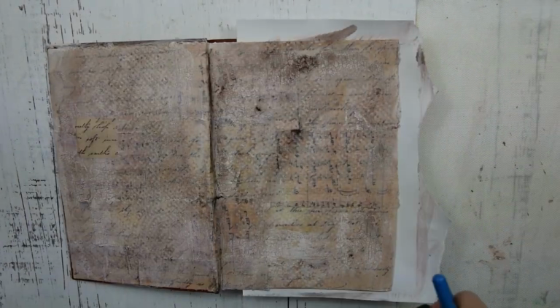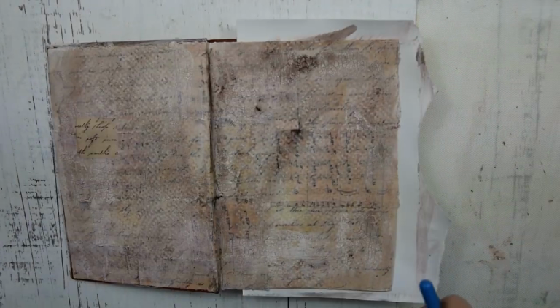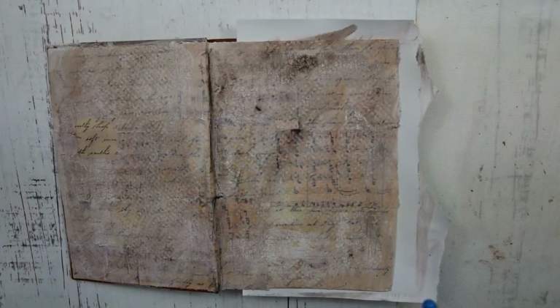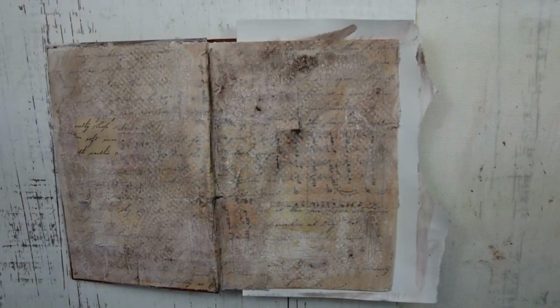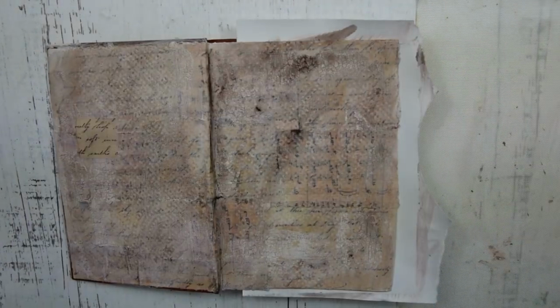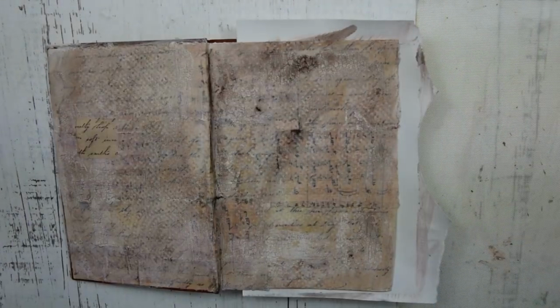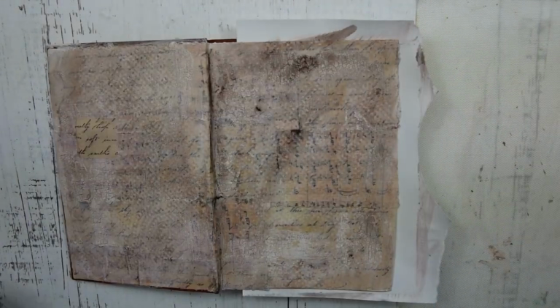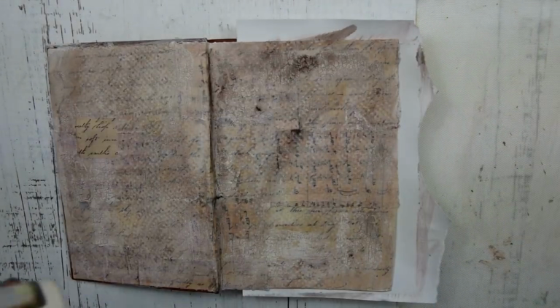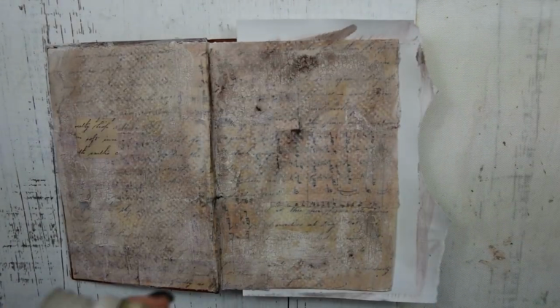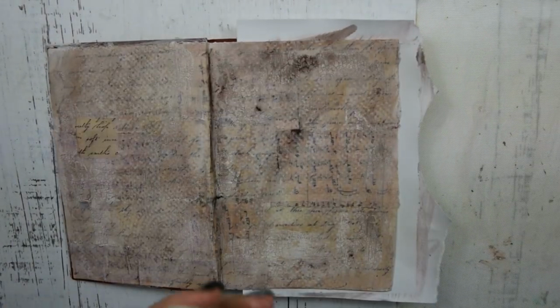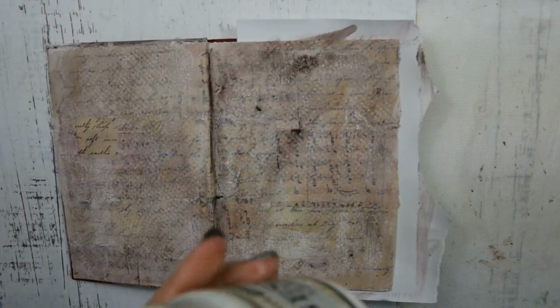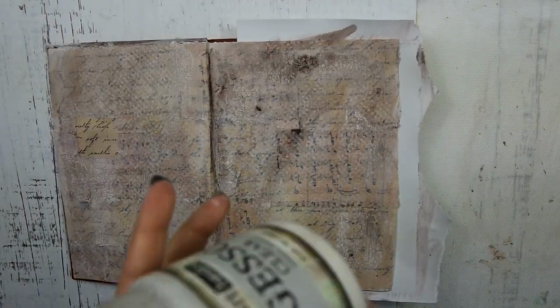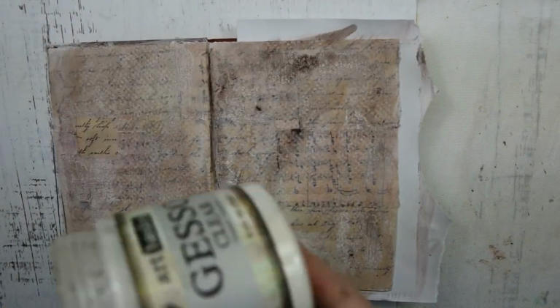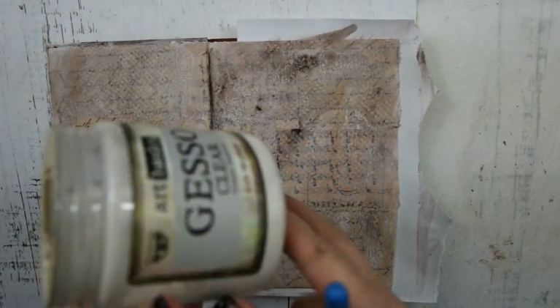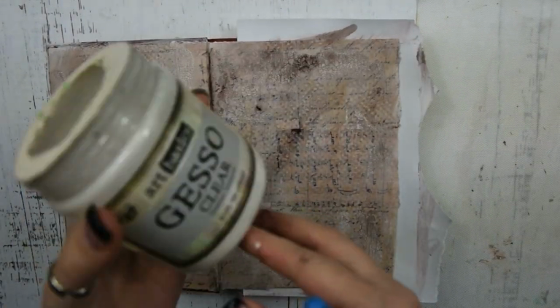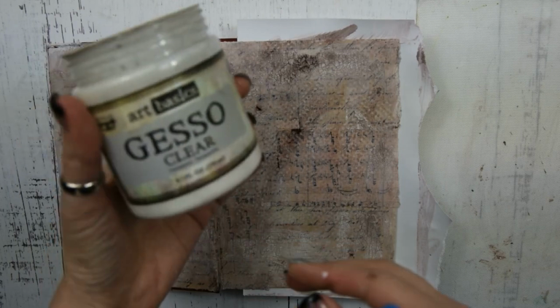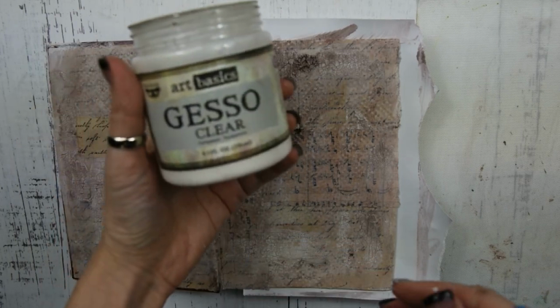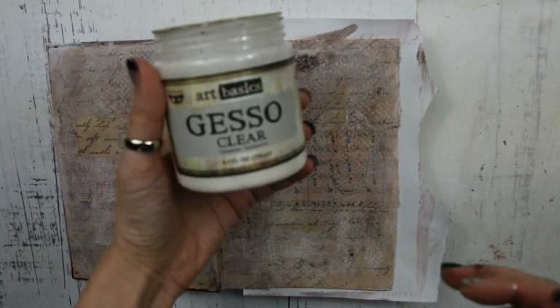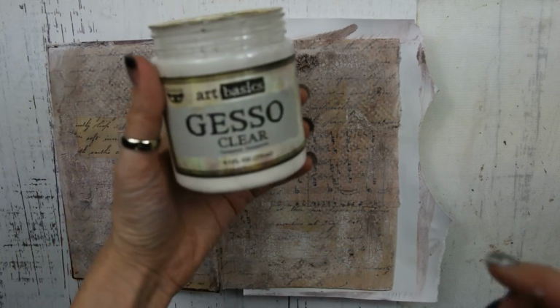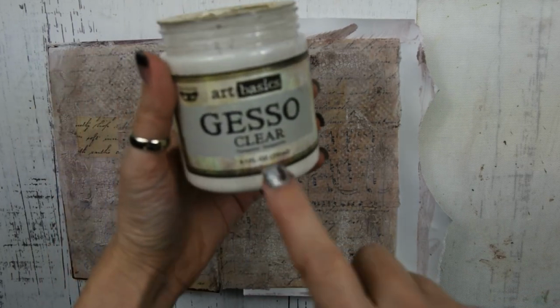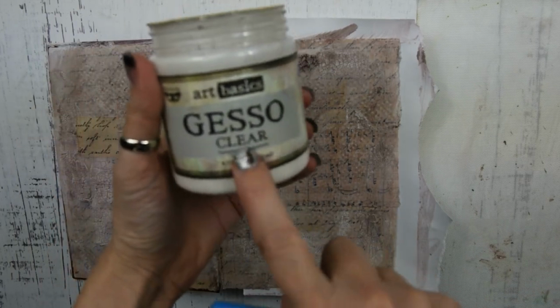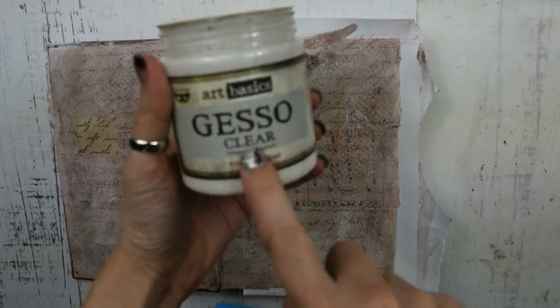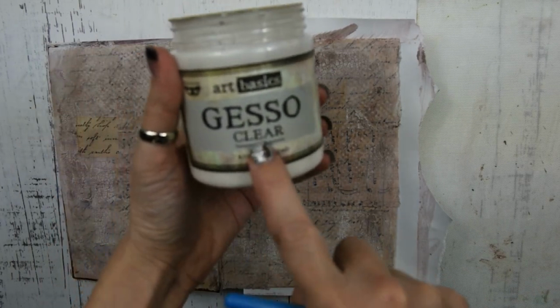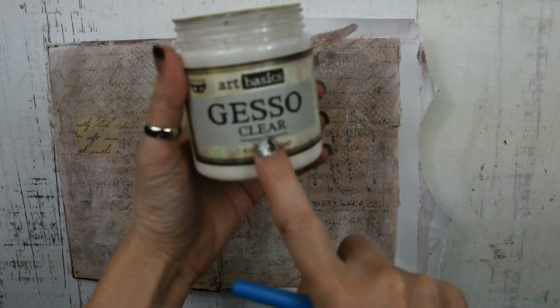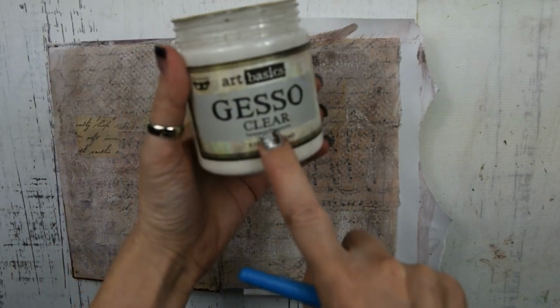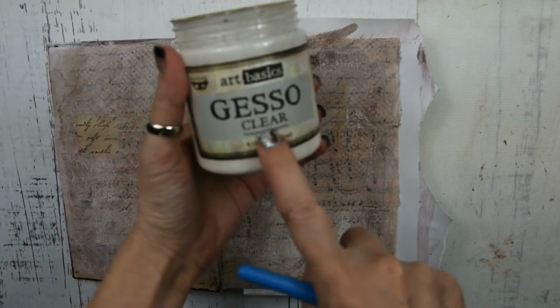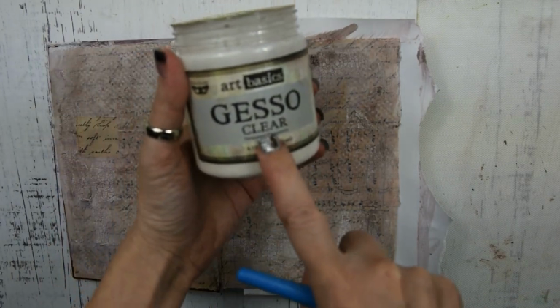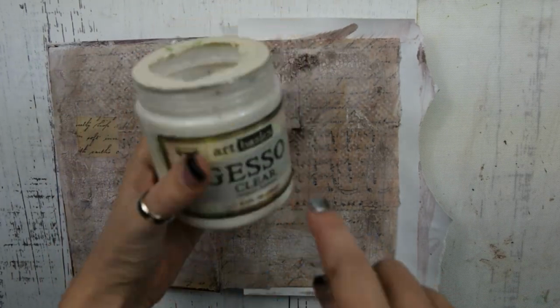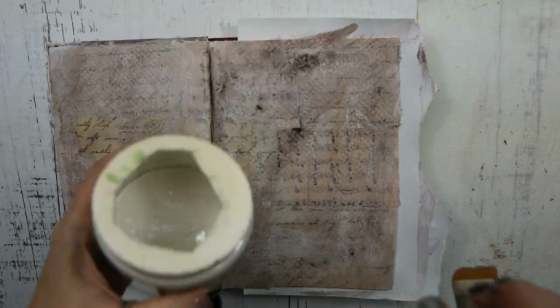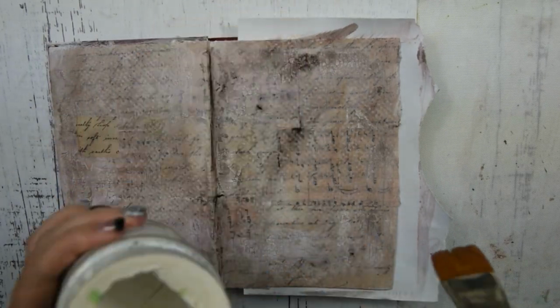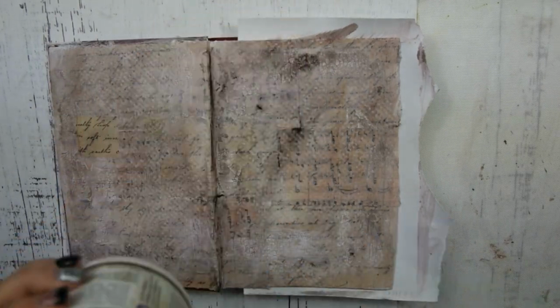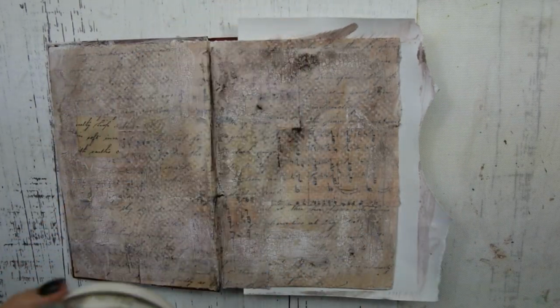The next step is I'm just going to get out some clear gesso and put a coat over the entire piece.